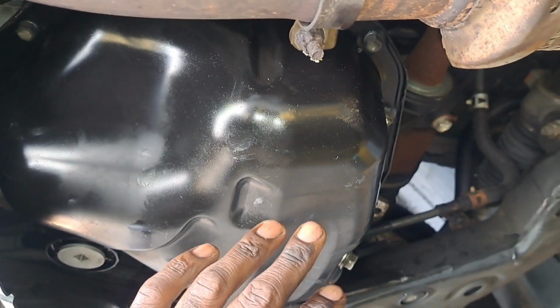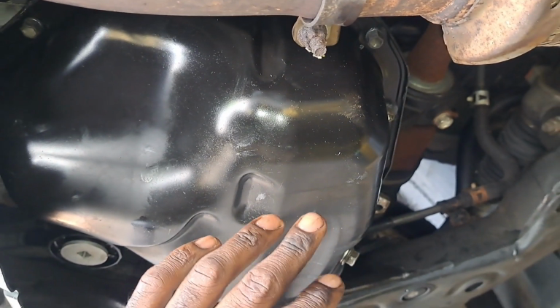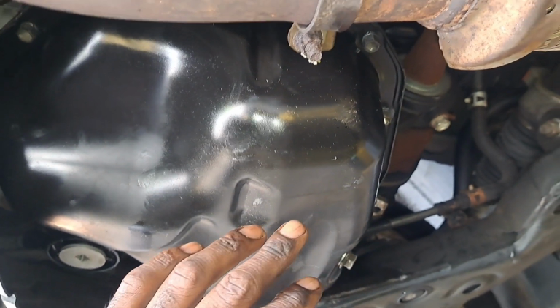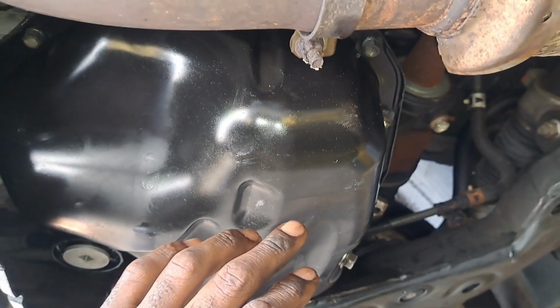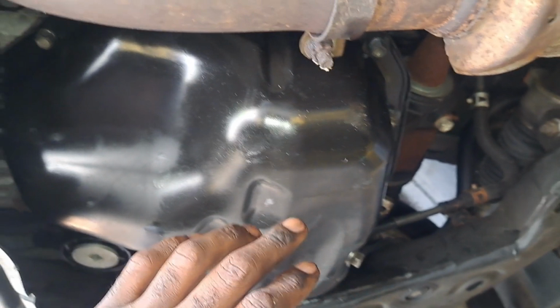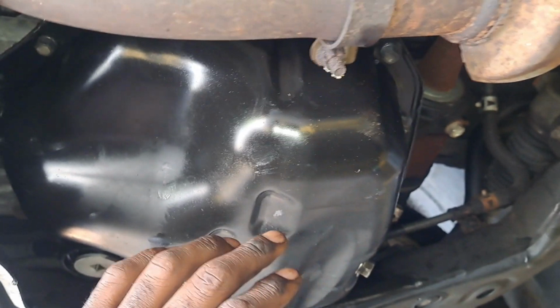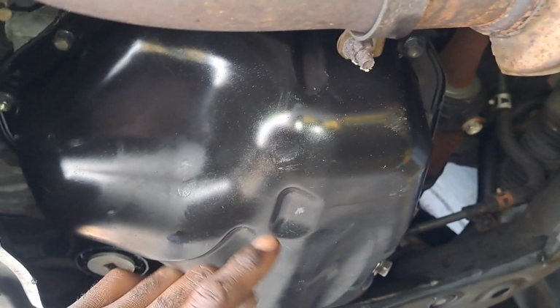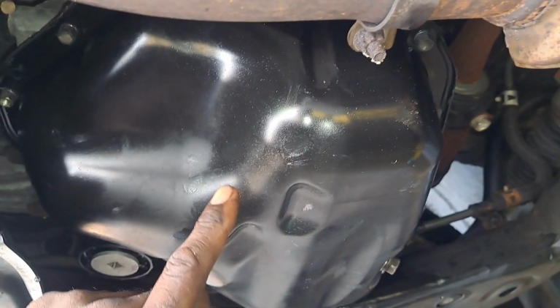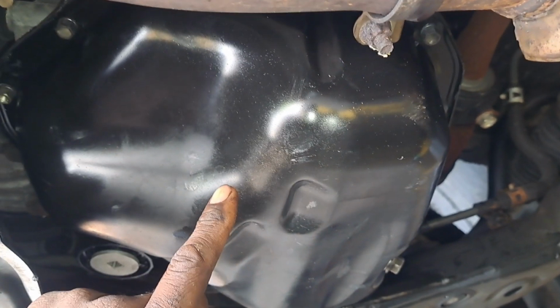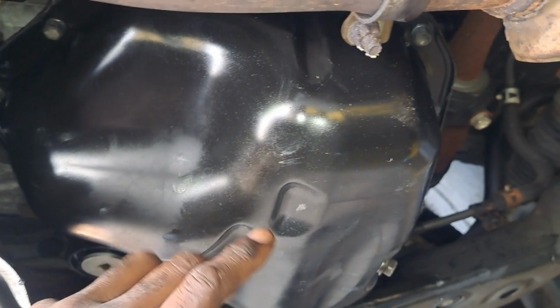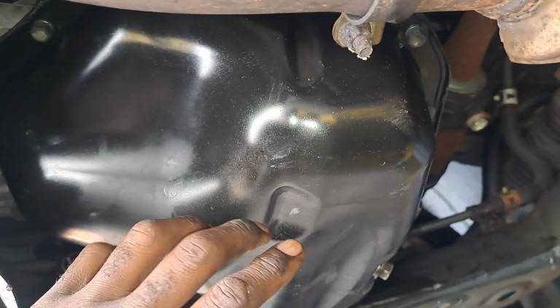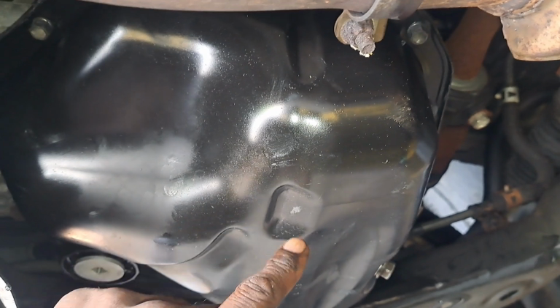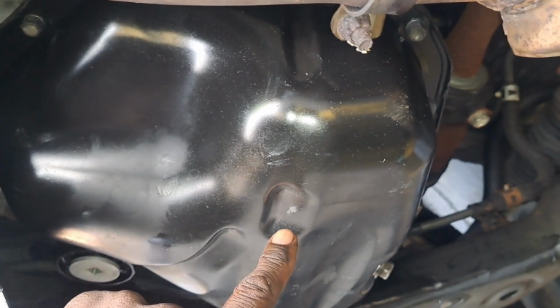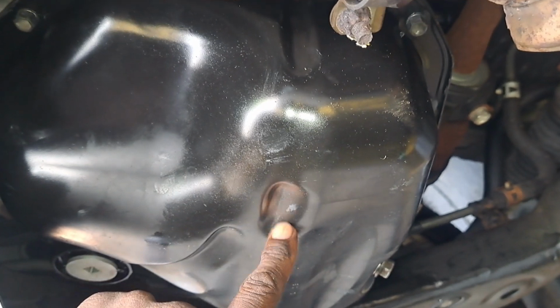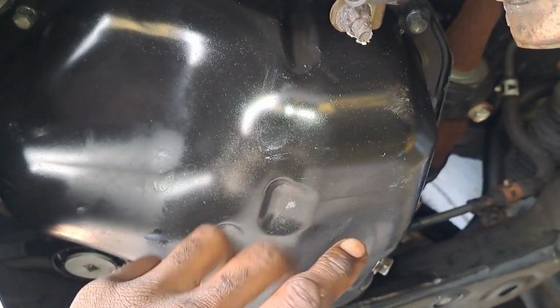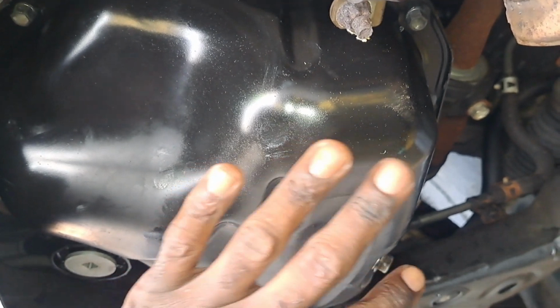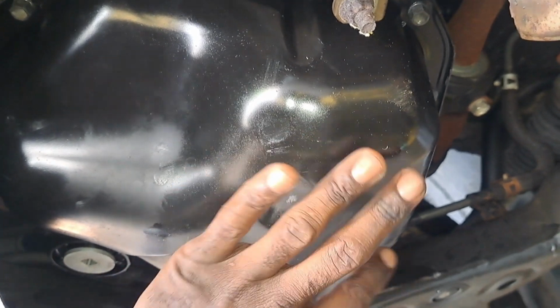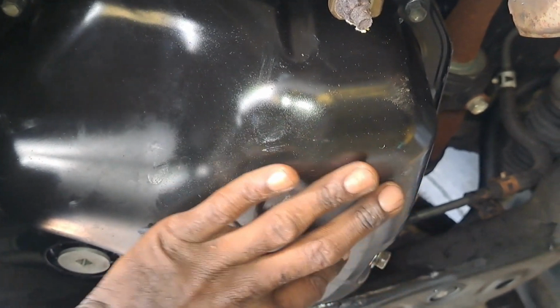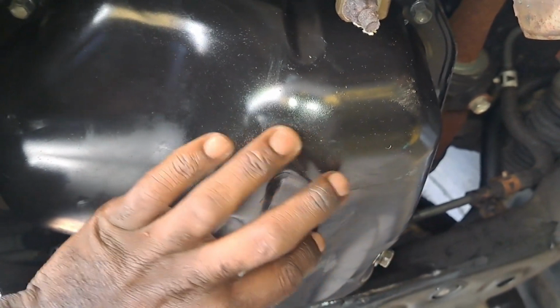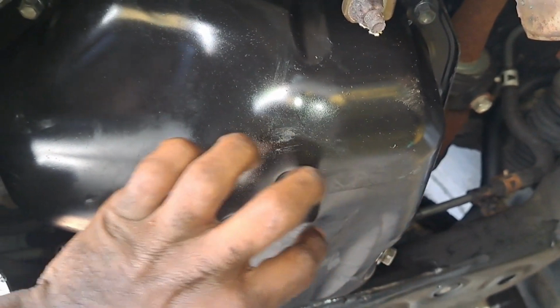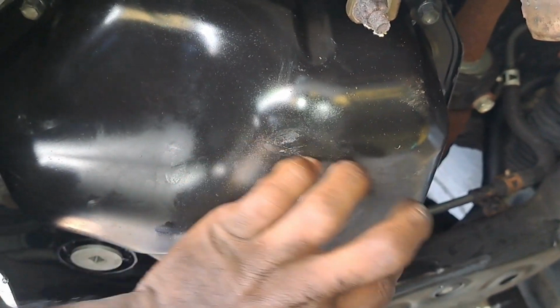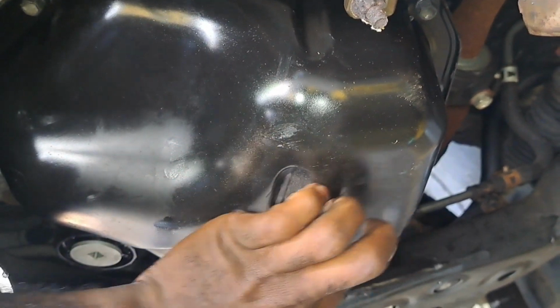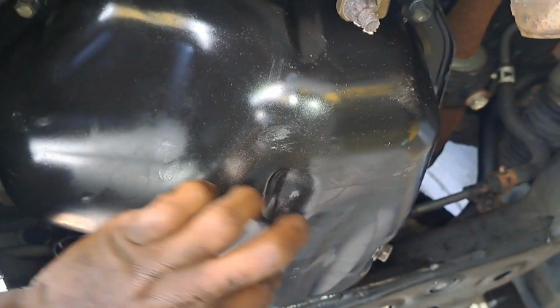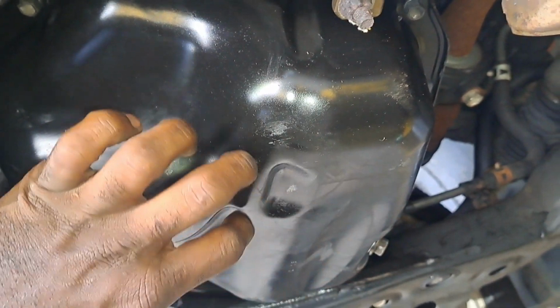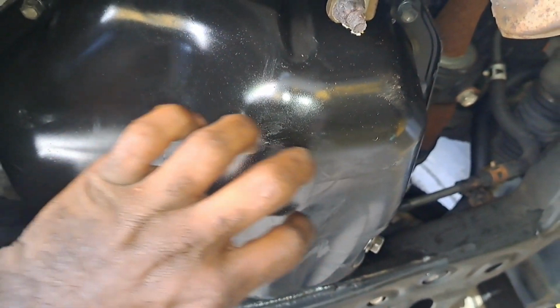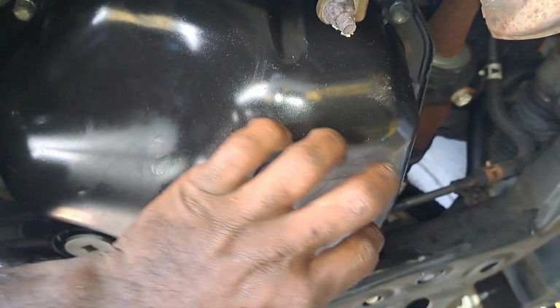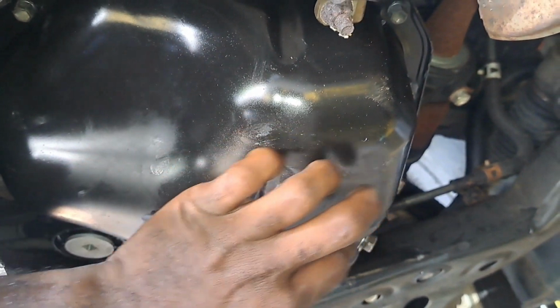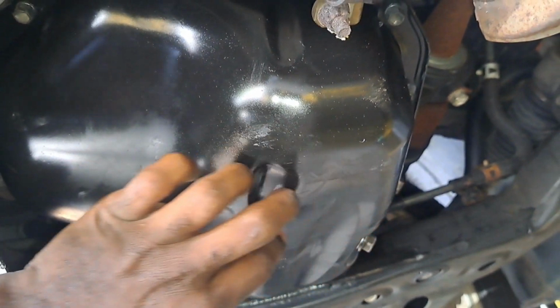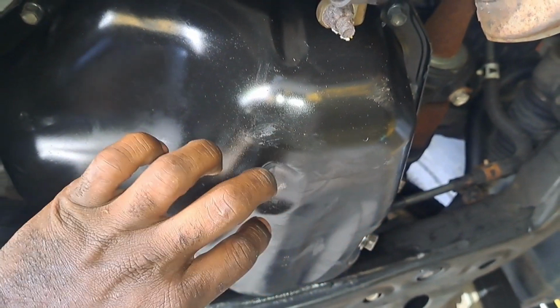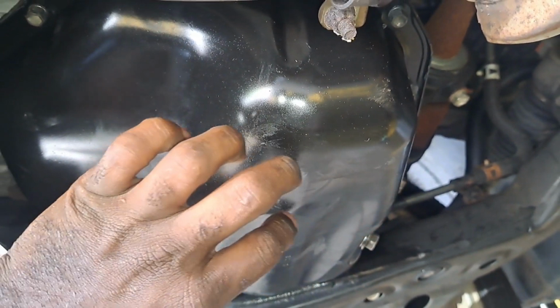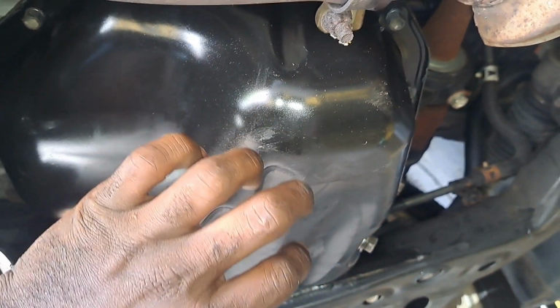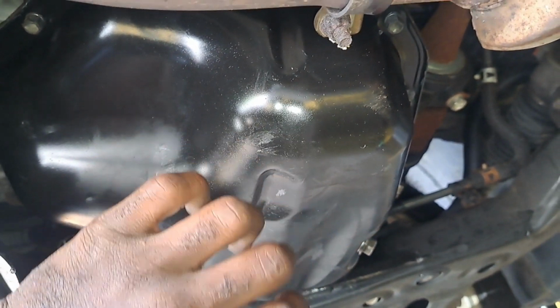I took my stethoscope and the noise is very pronounced in this area, so we're dealing with the balance shaft.